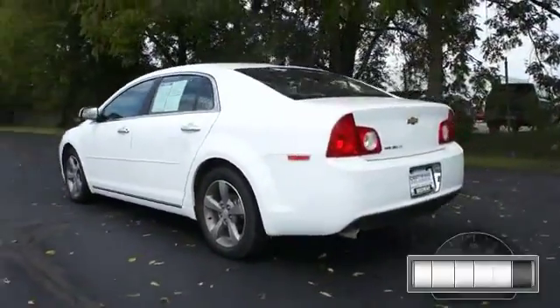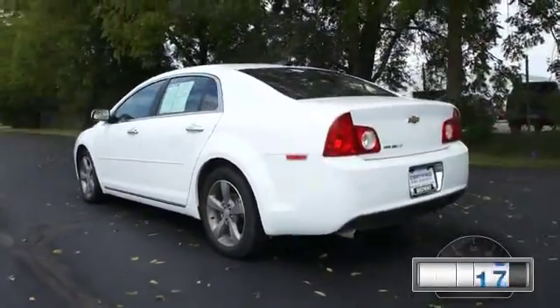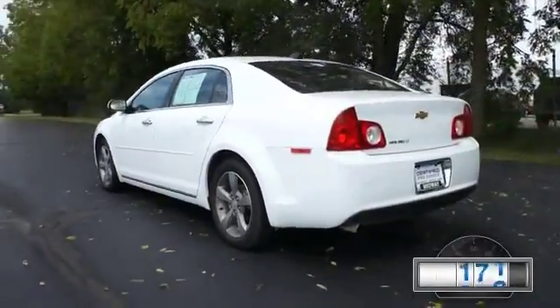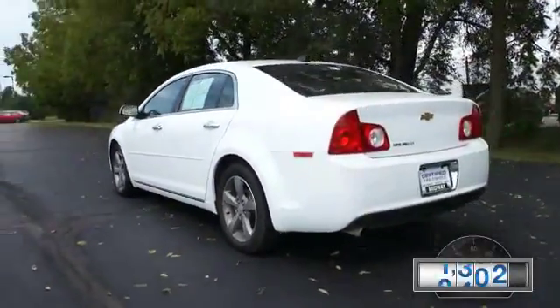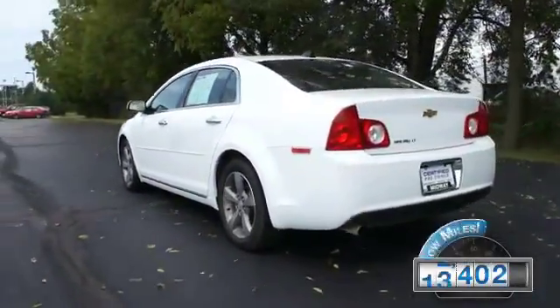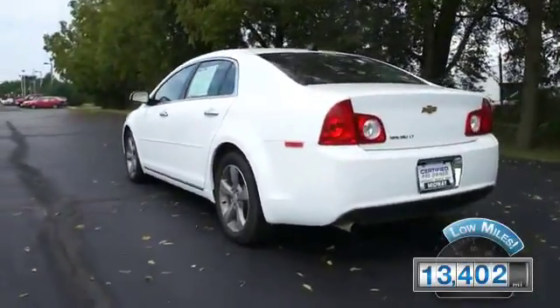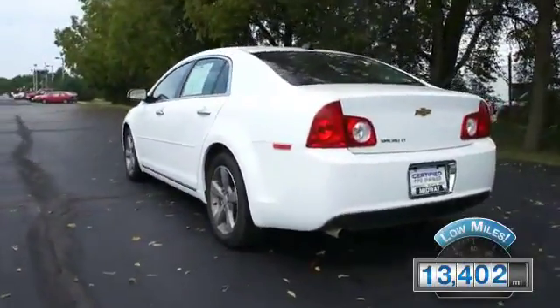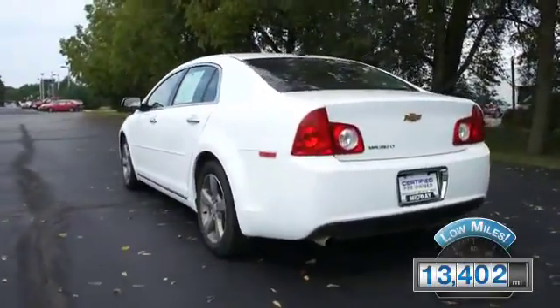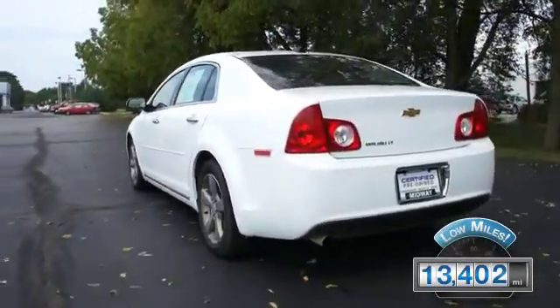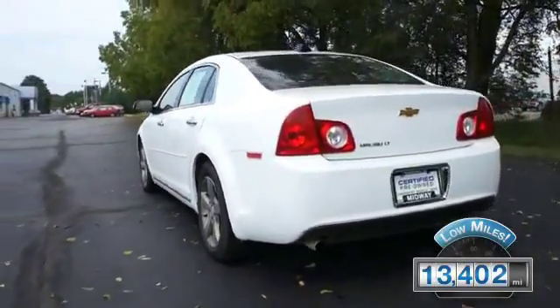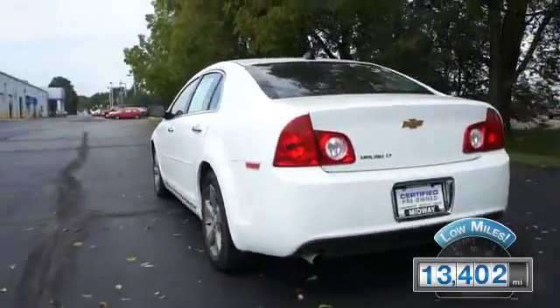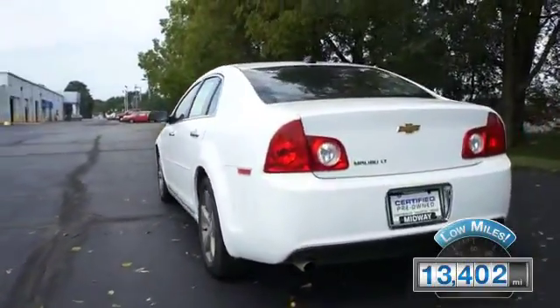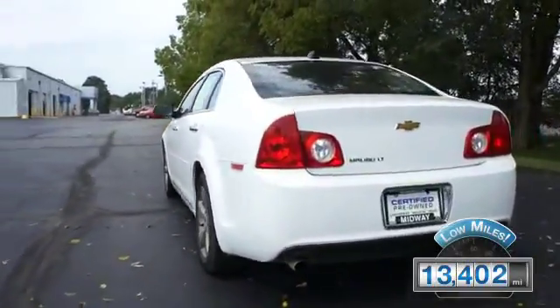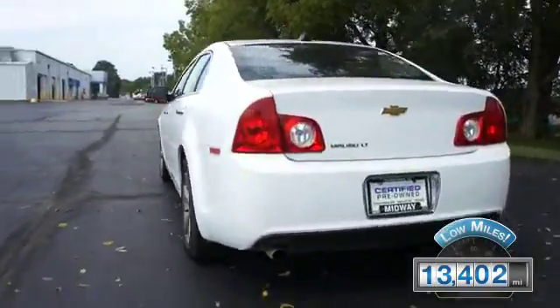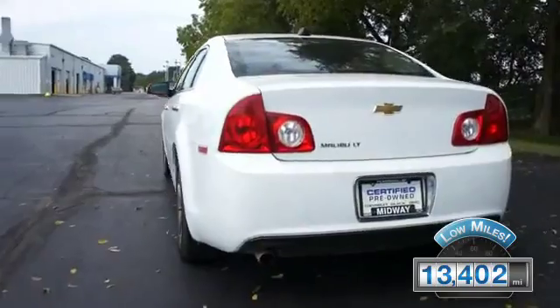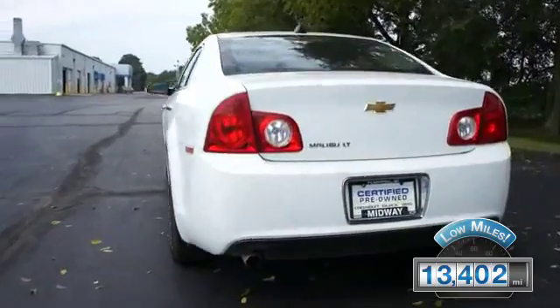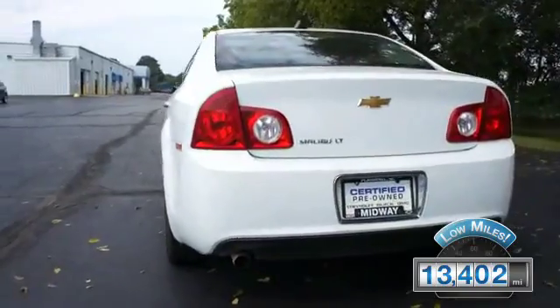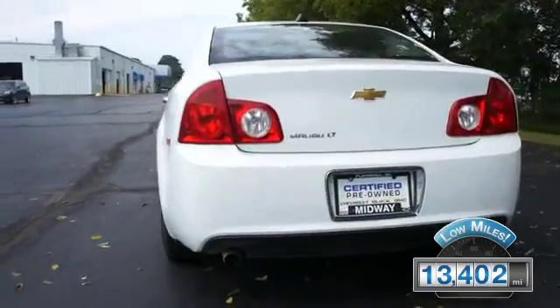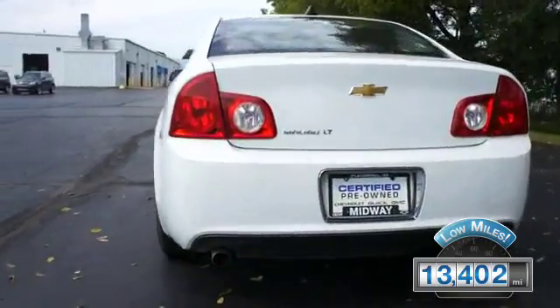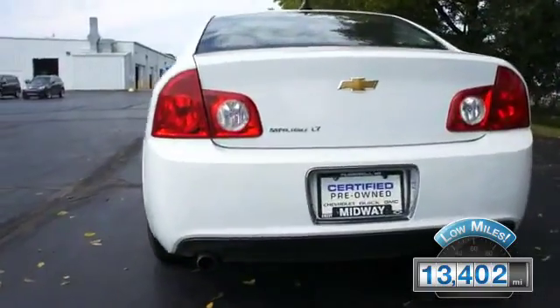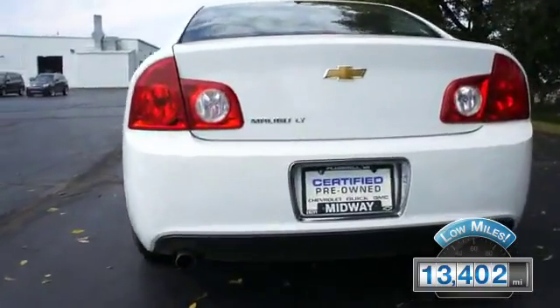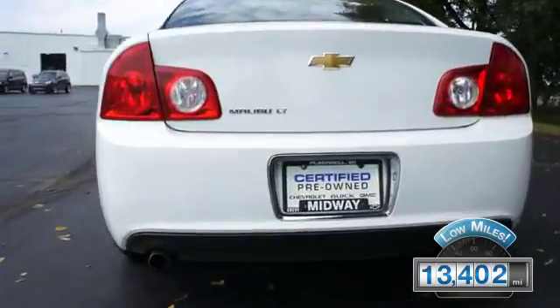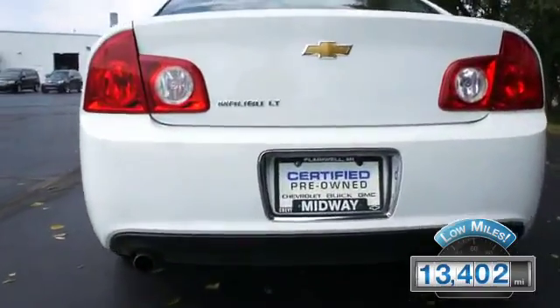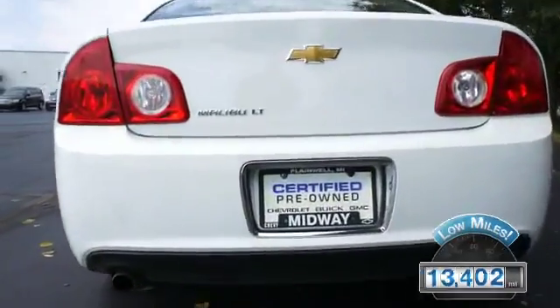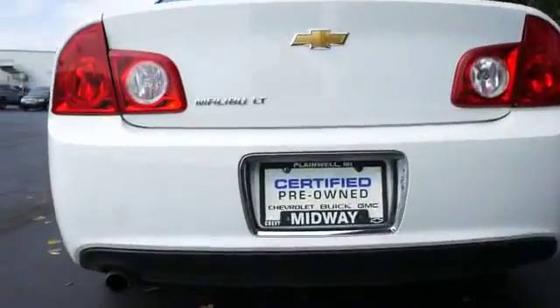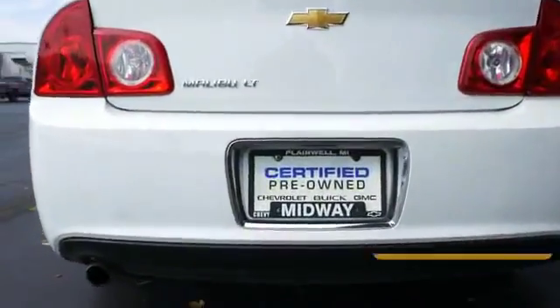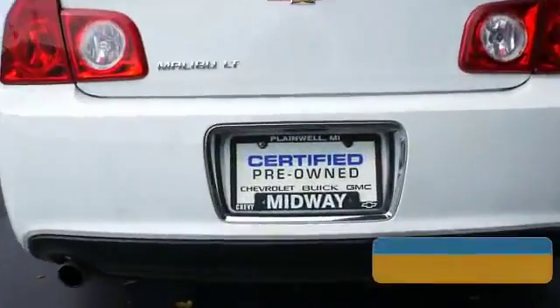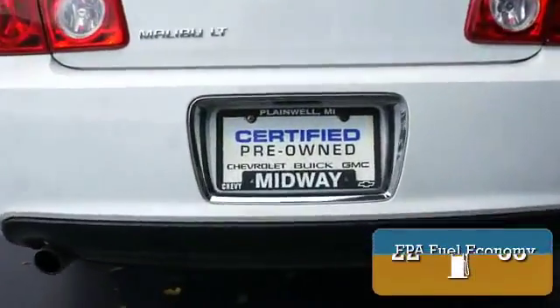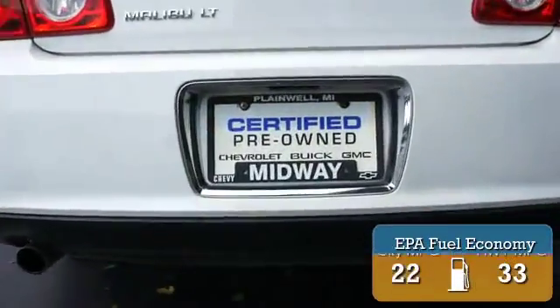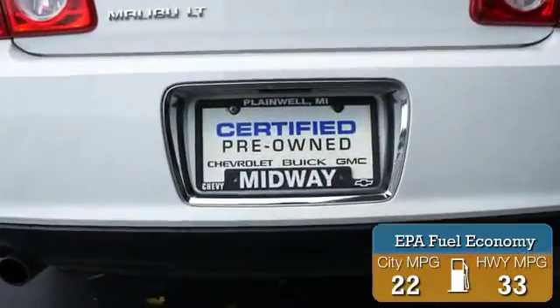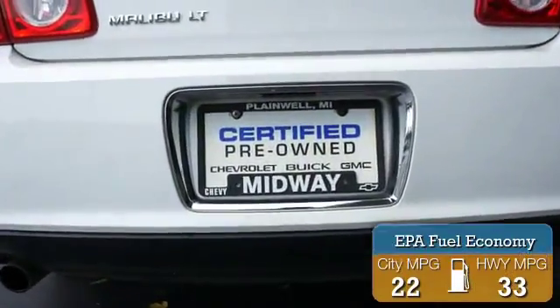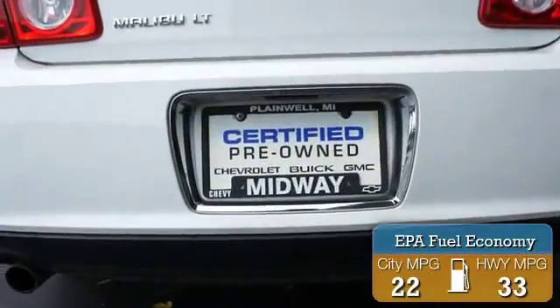With fewer than 15,000 miles, this vehicle has a long road ahead. Great fuel efficiency saves you money by requiring fewer trips to the gas station.